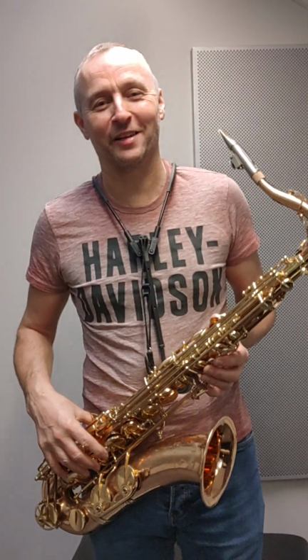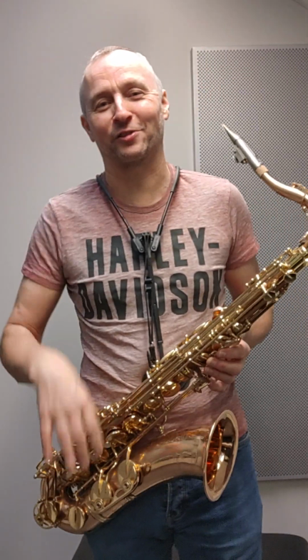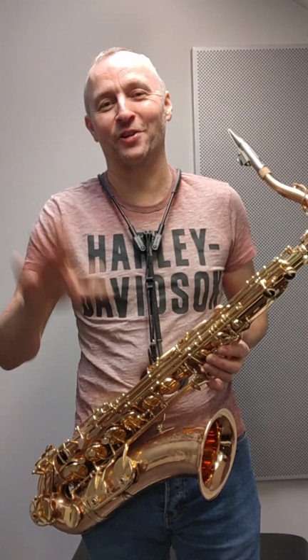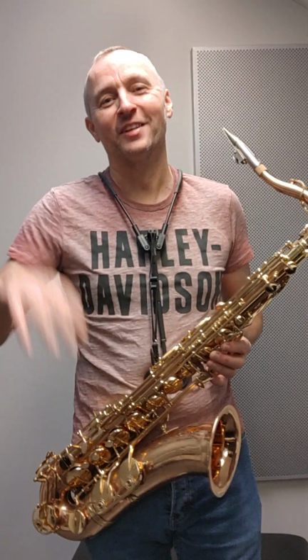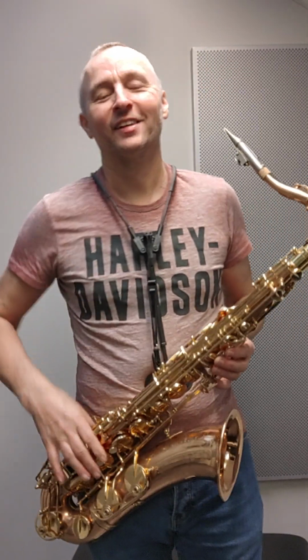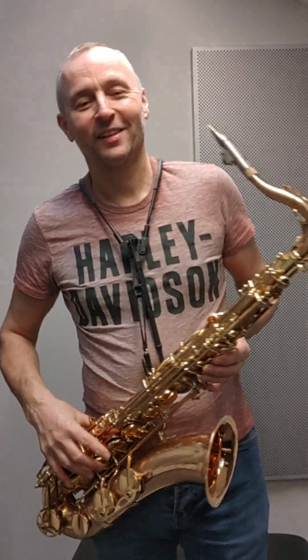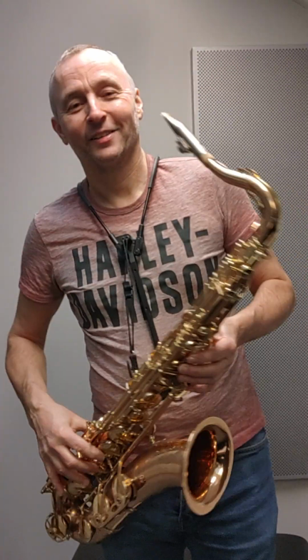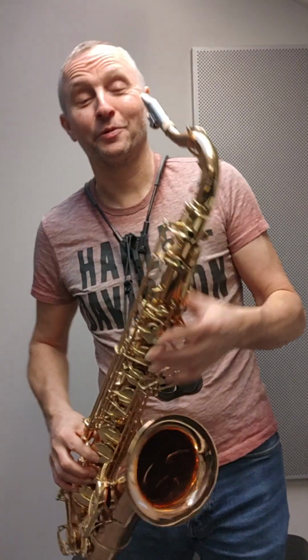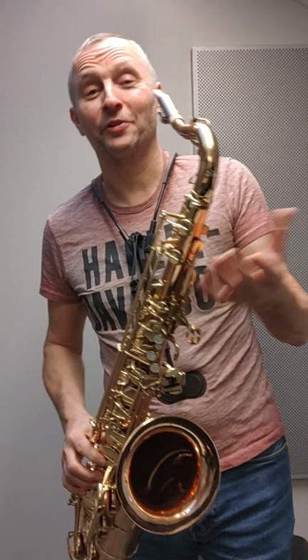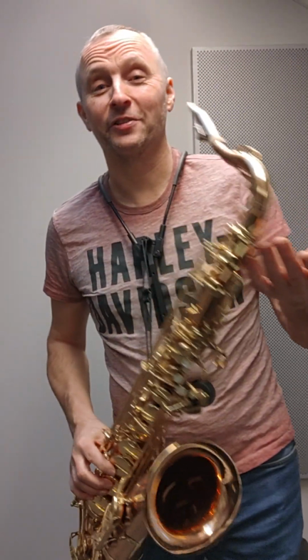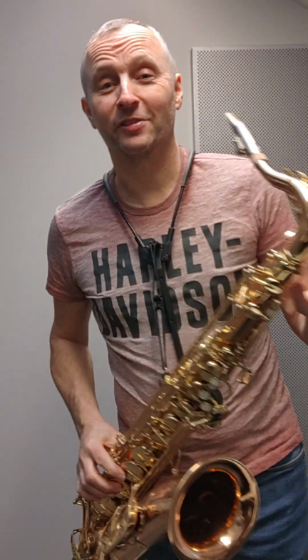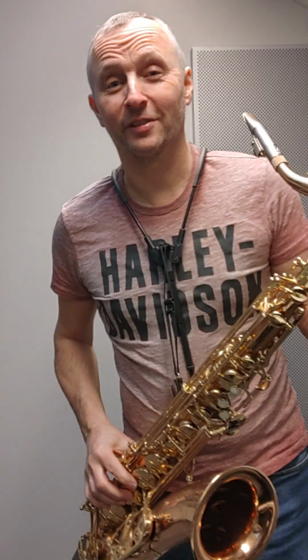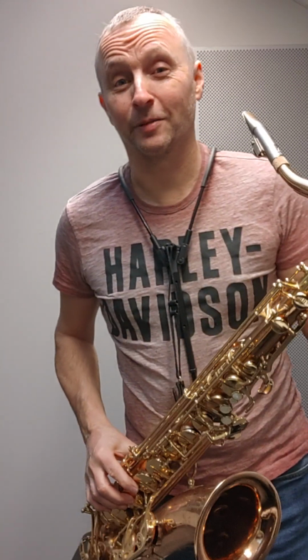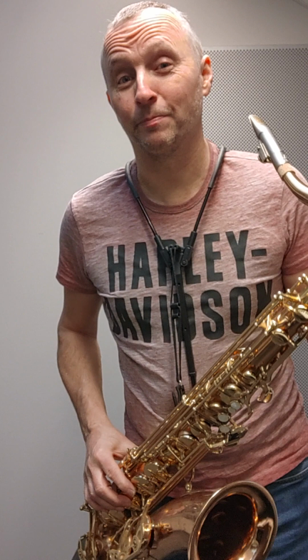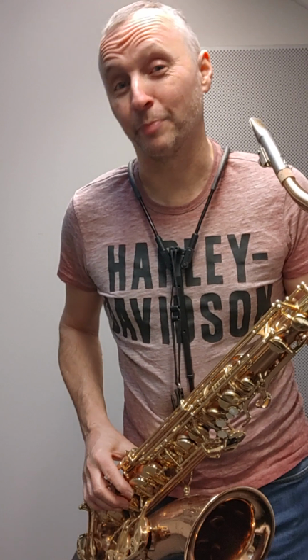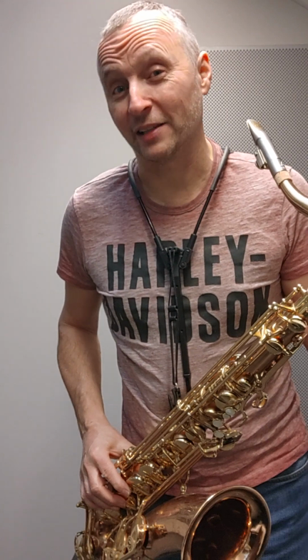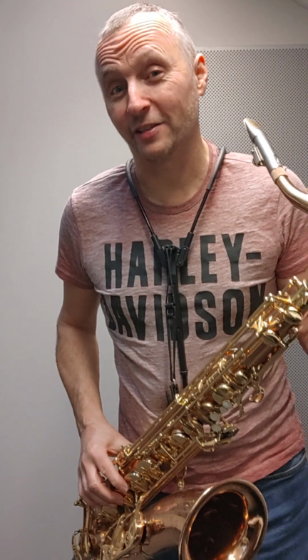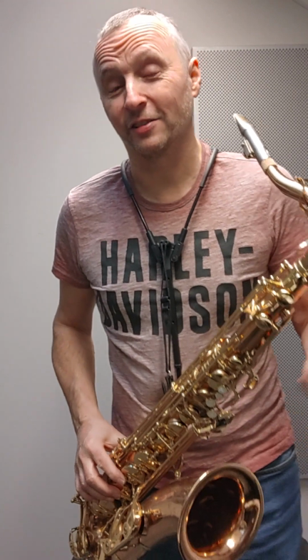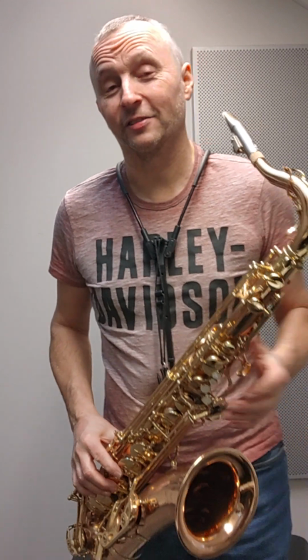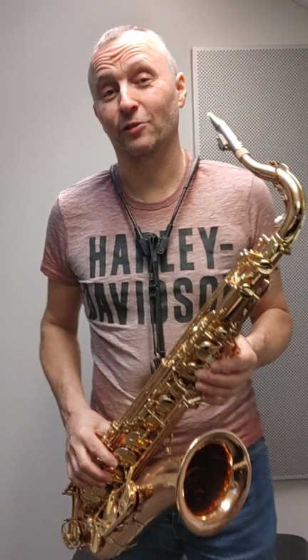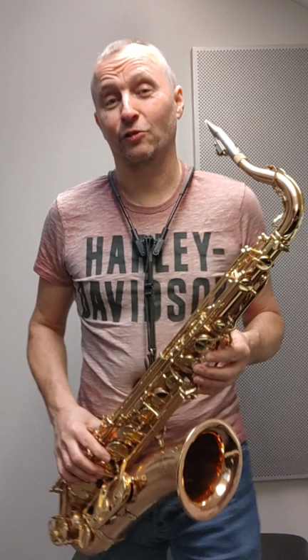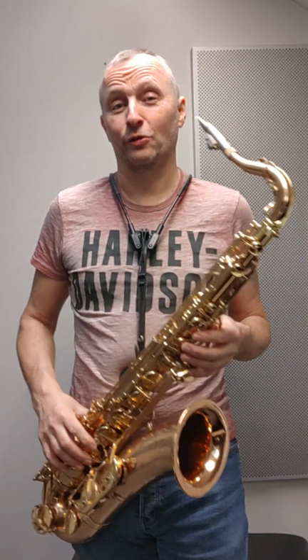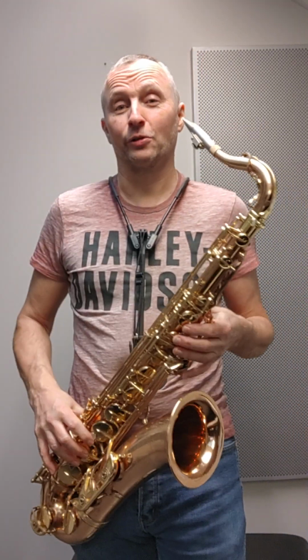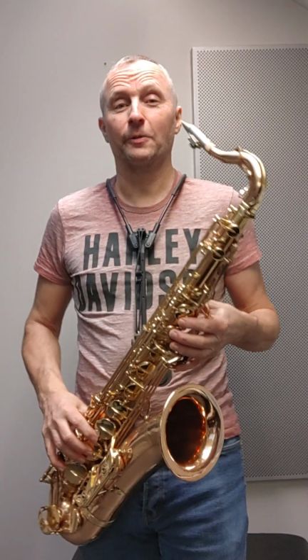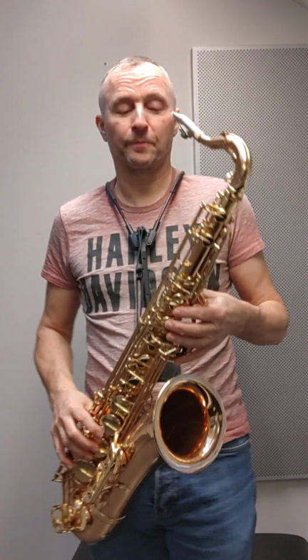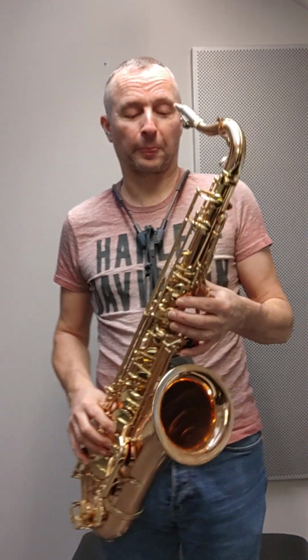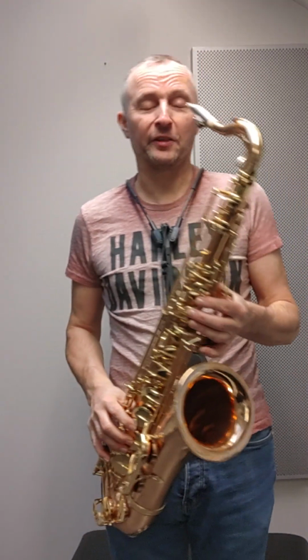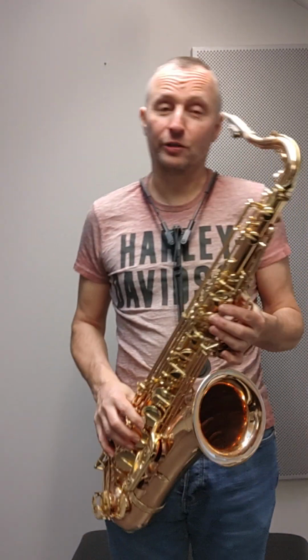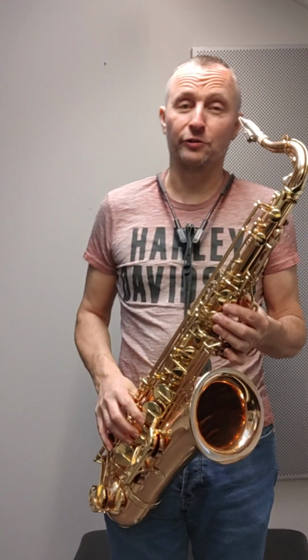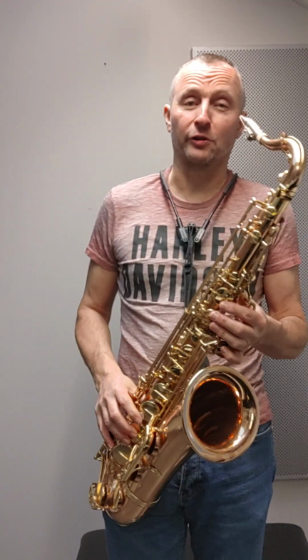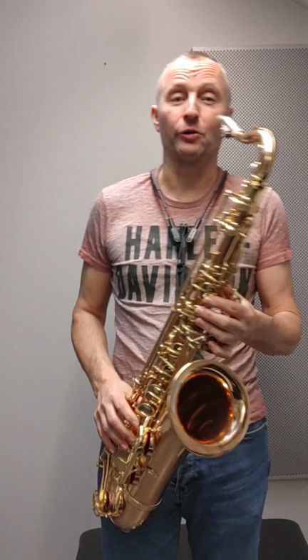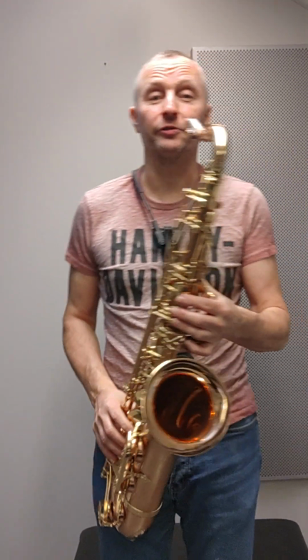Are you alright son? He wanted a ballad just to show the colours of the horn.